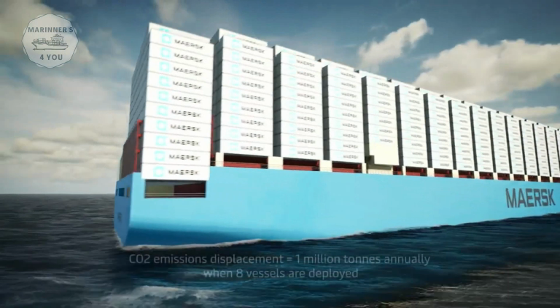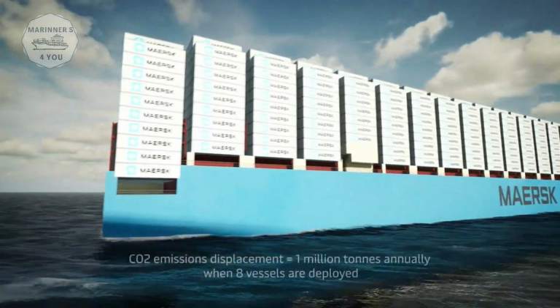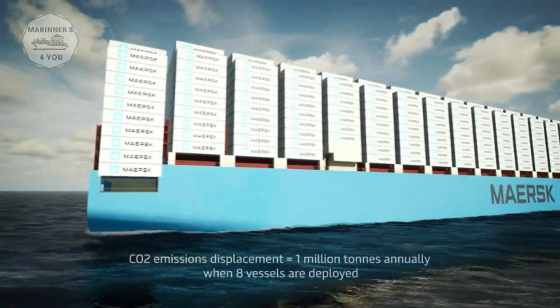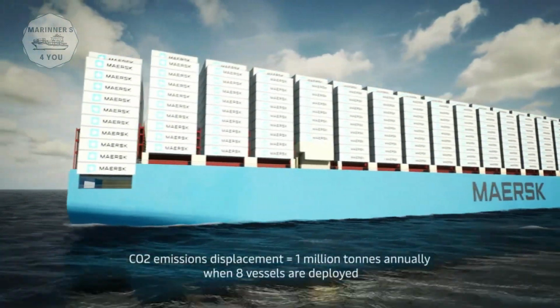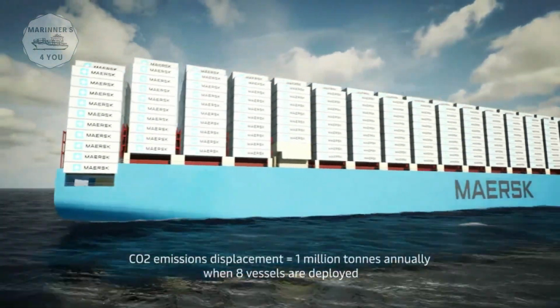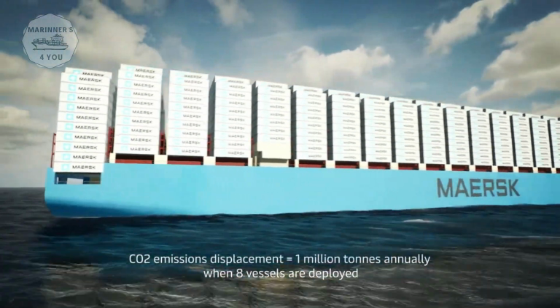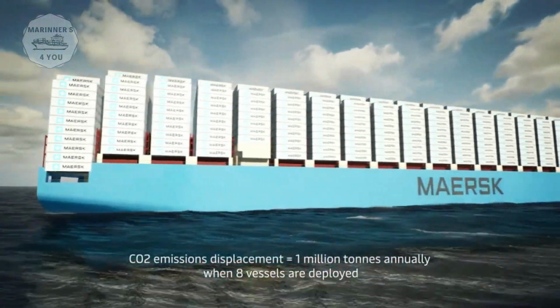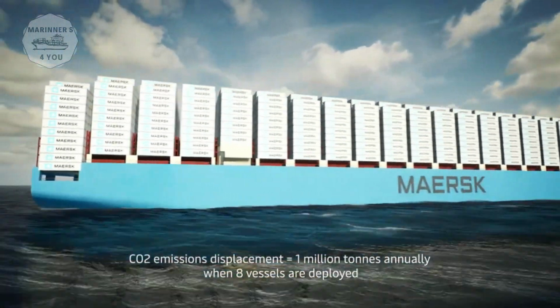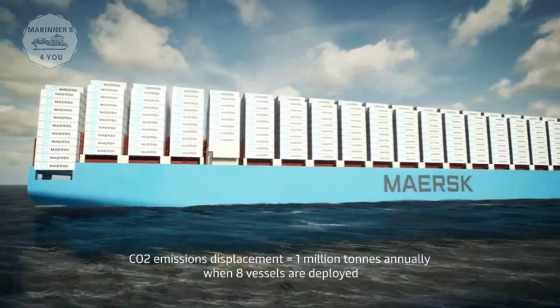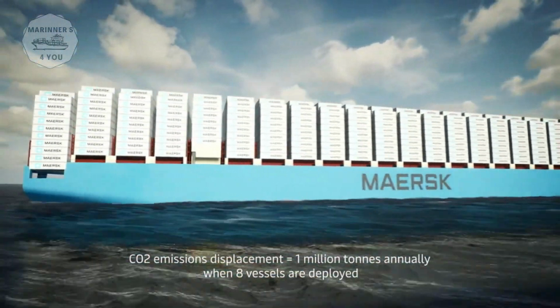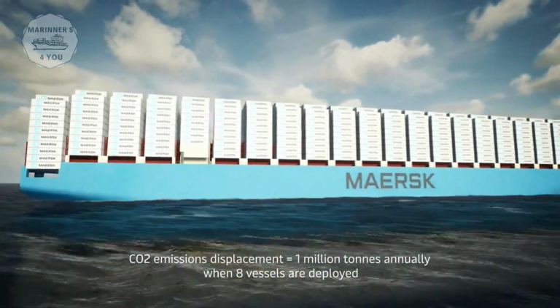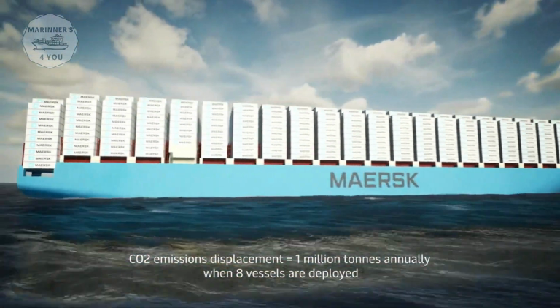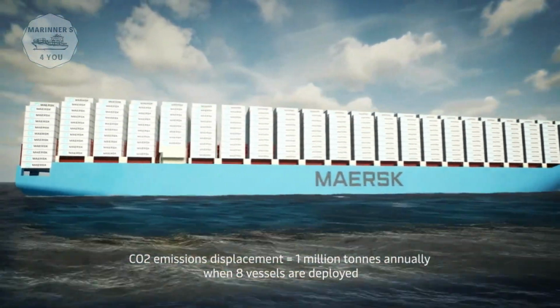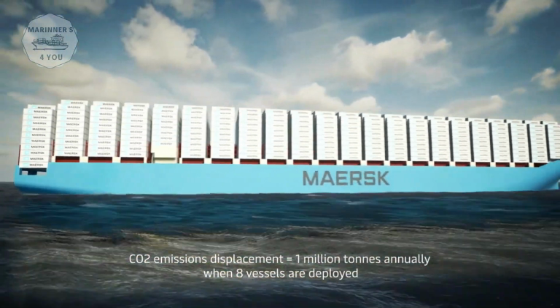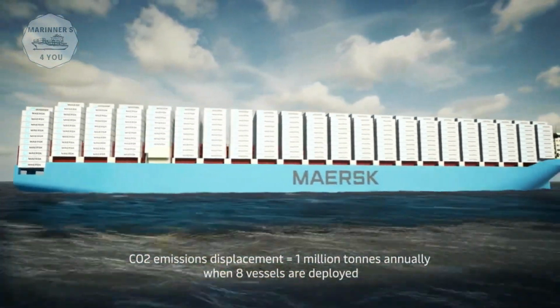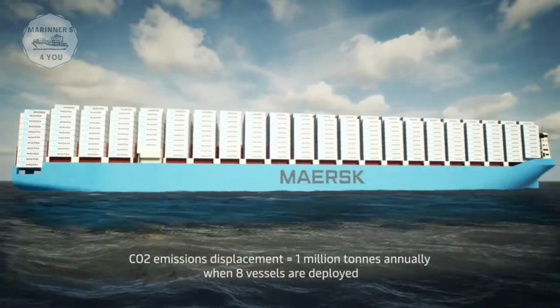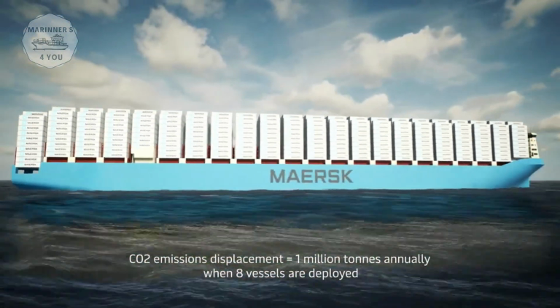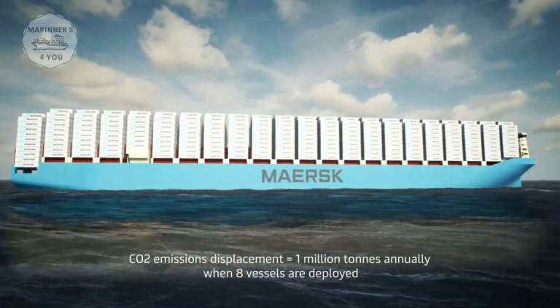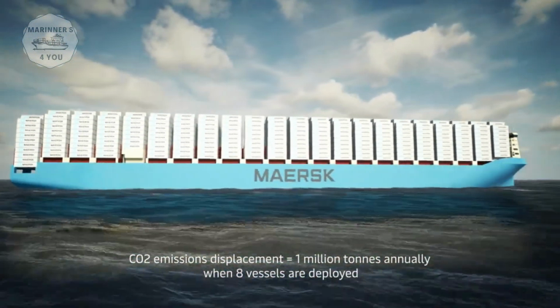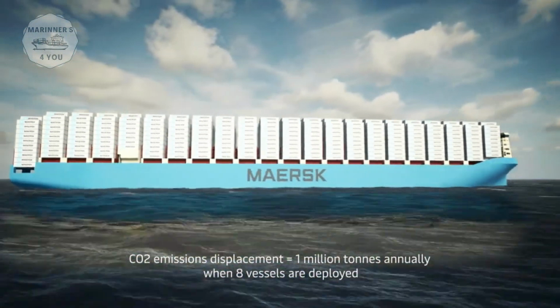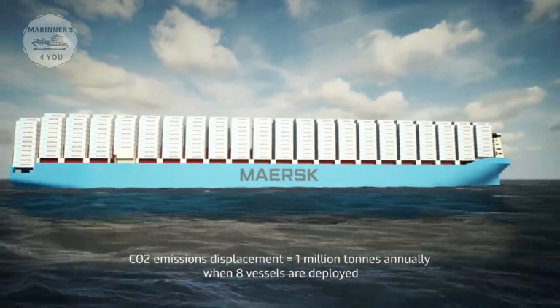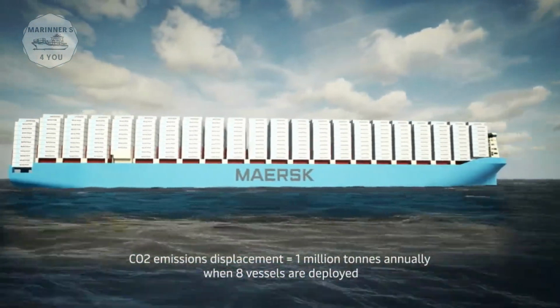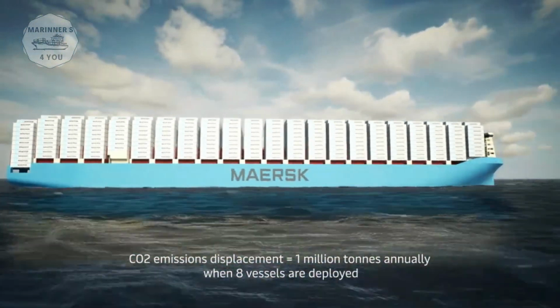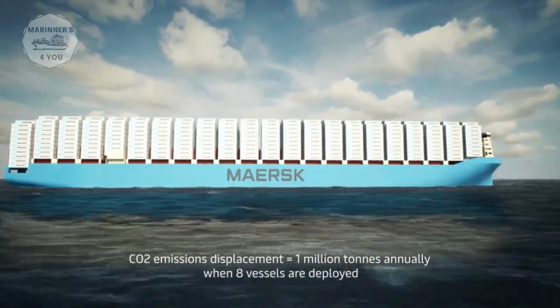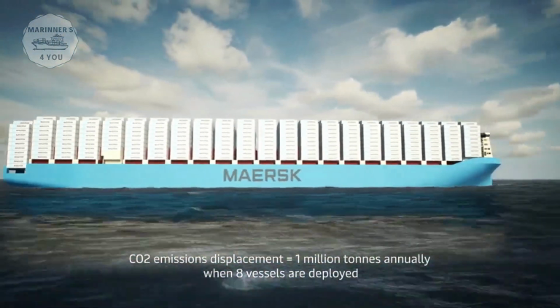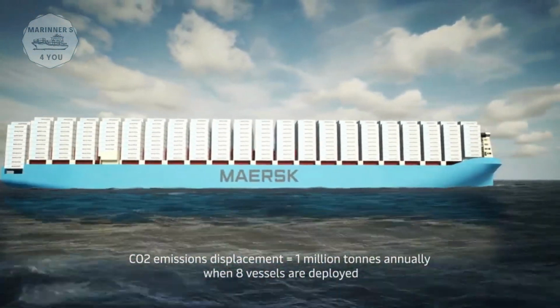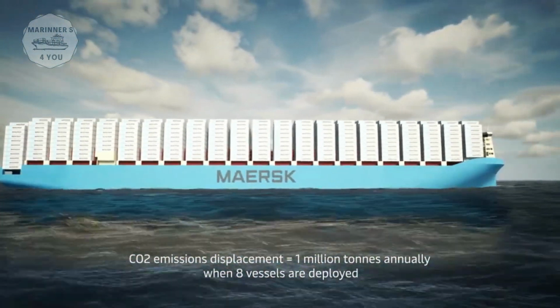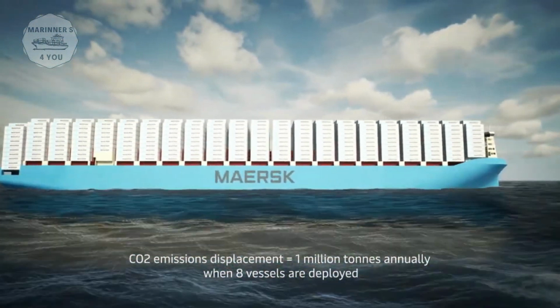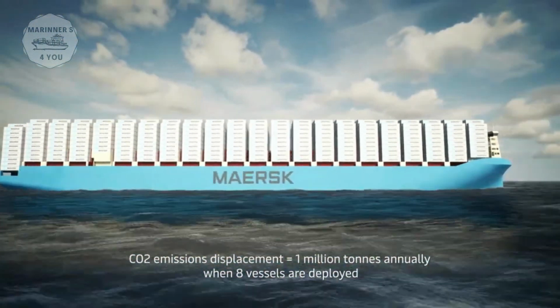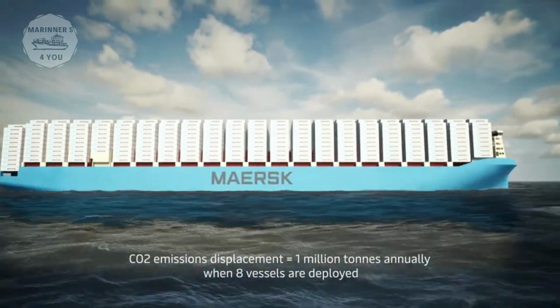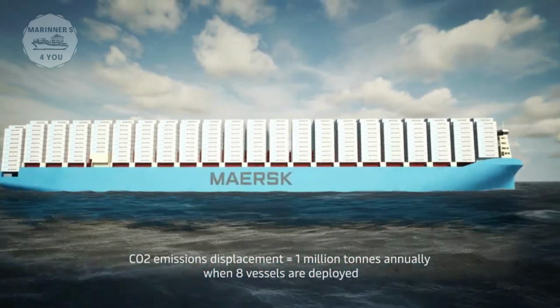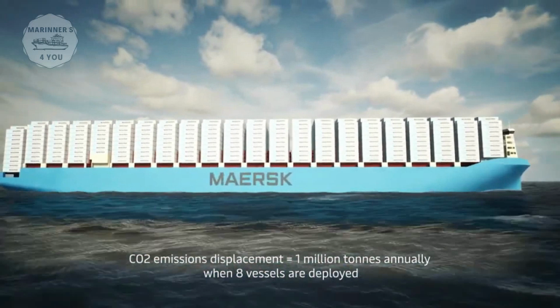CO2 emissions savings equal 1 million tonnes annually when 8 vessels are deployed.